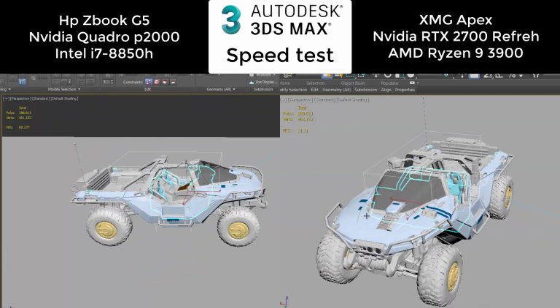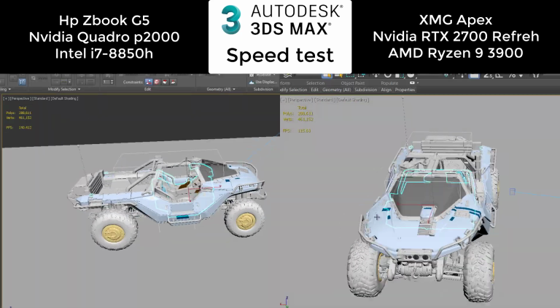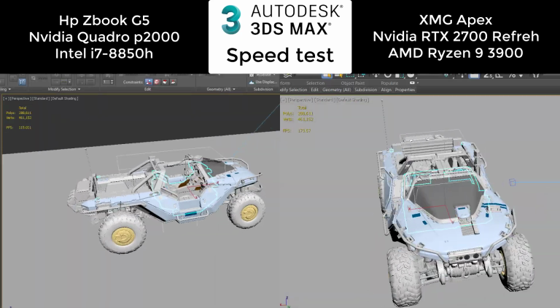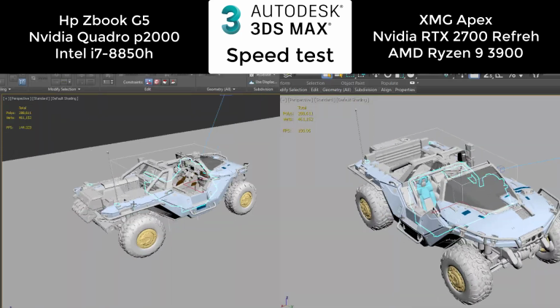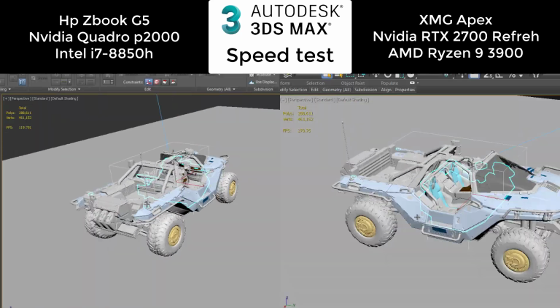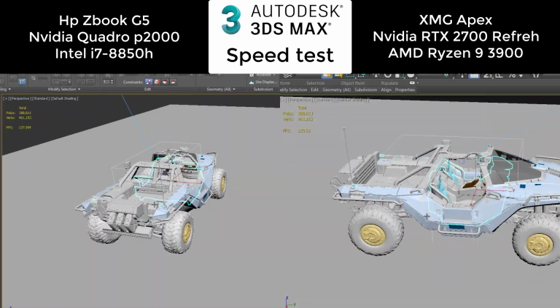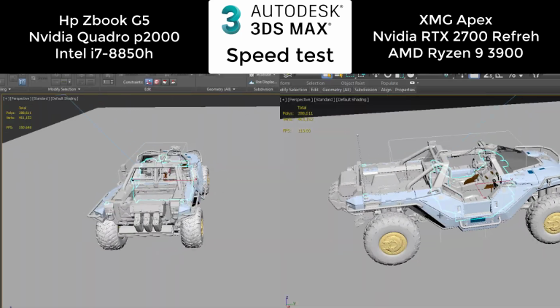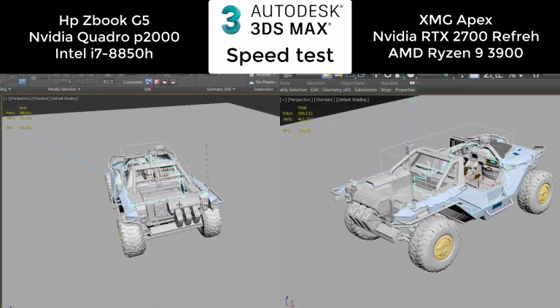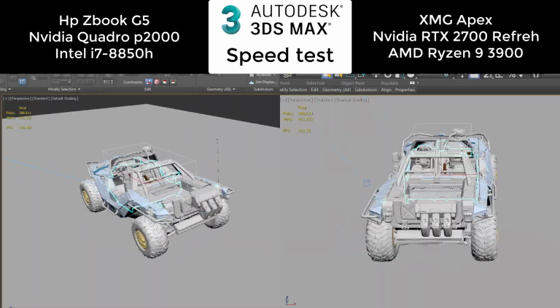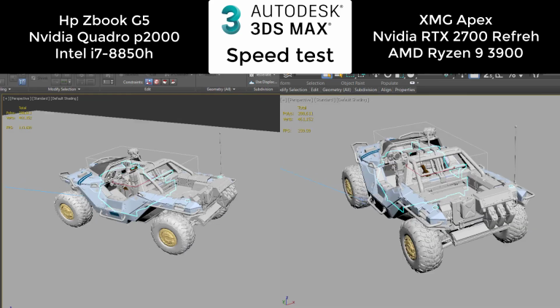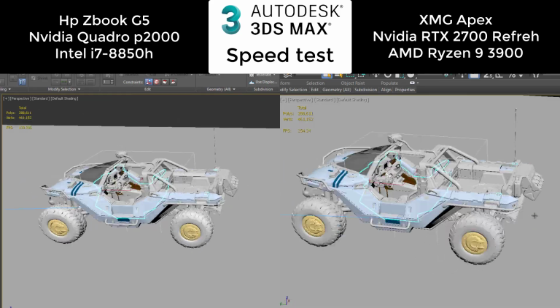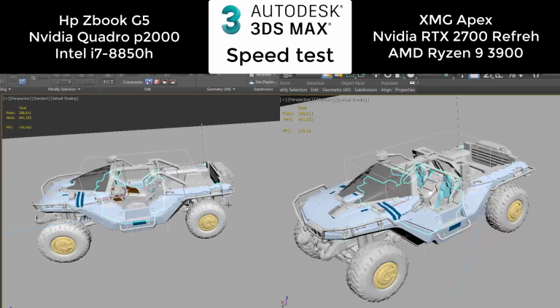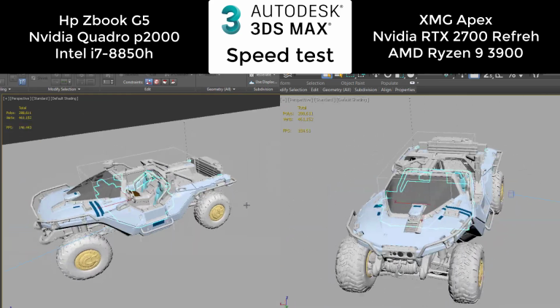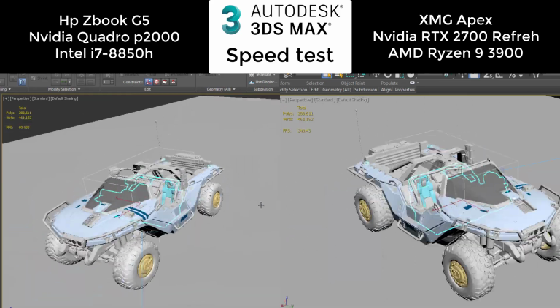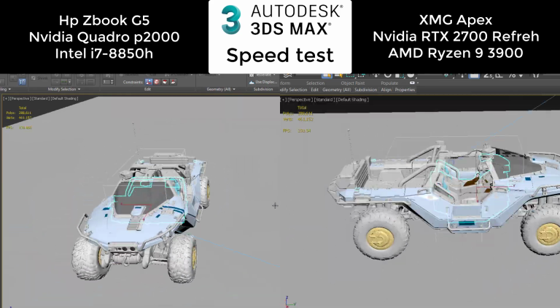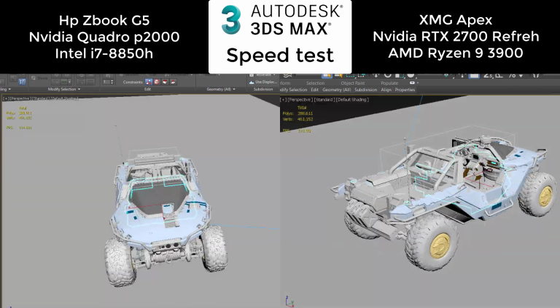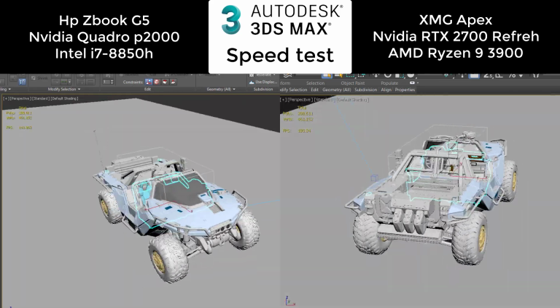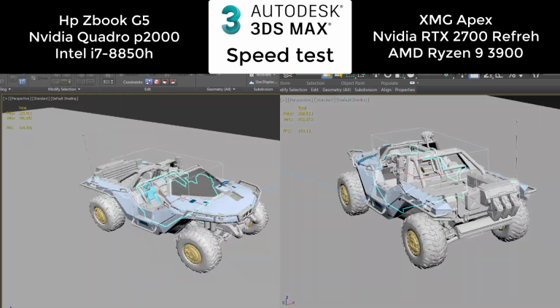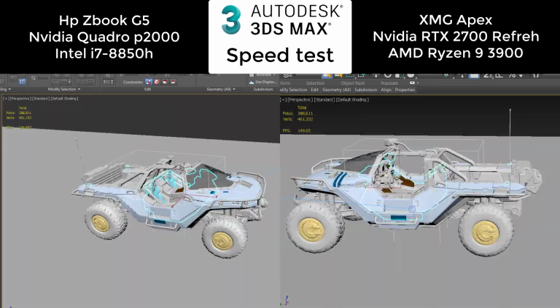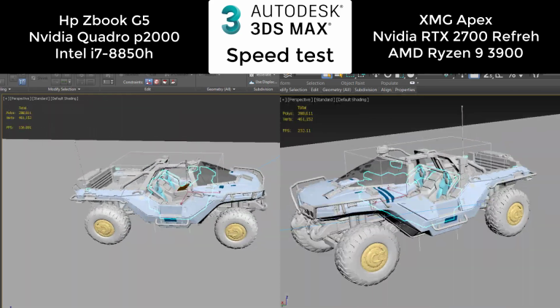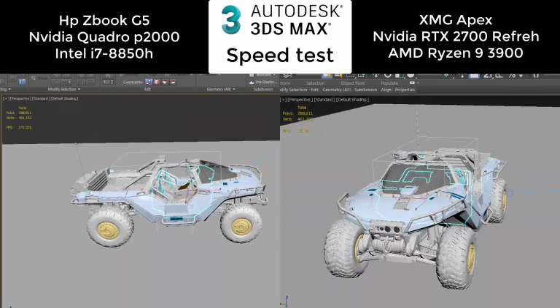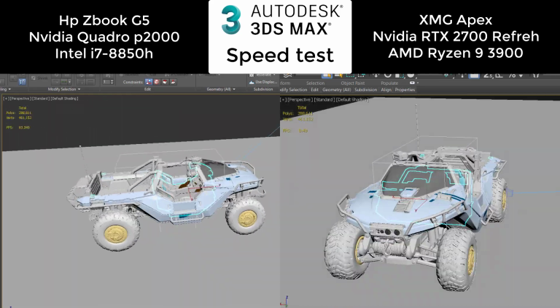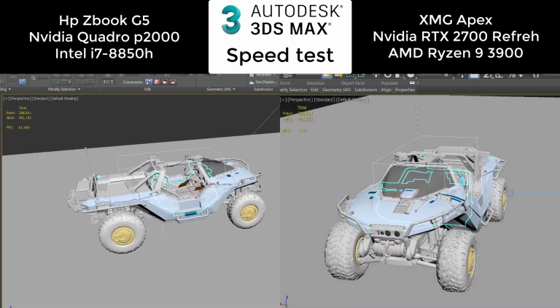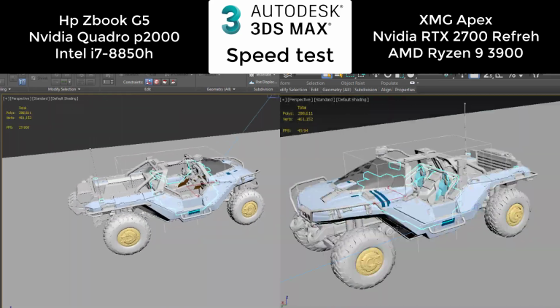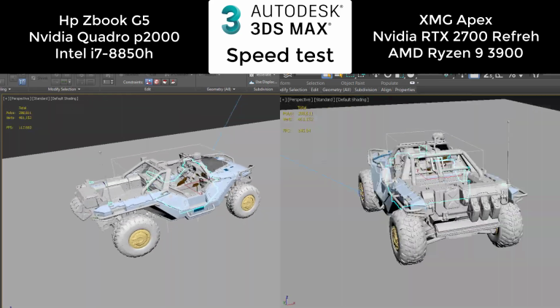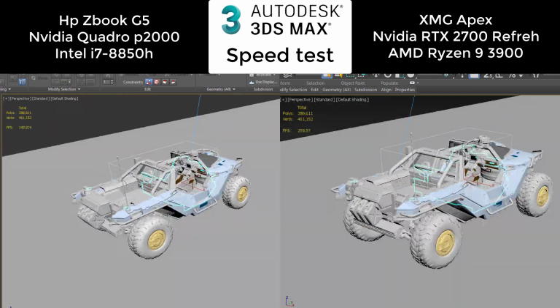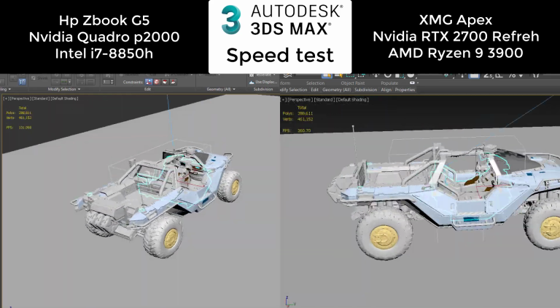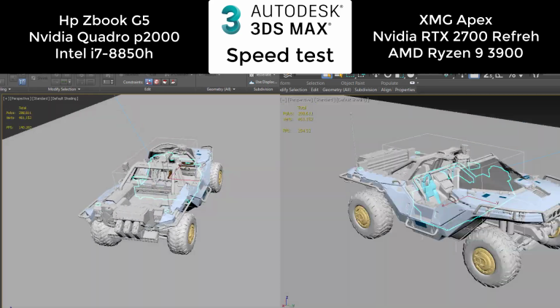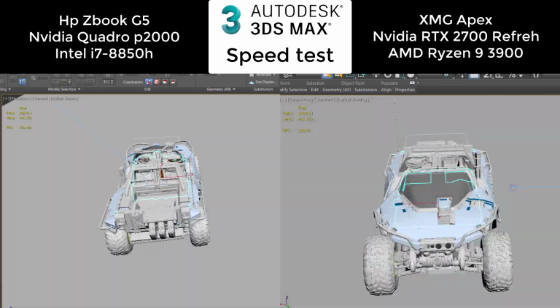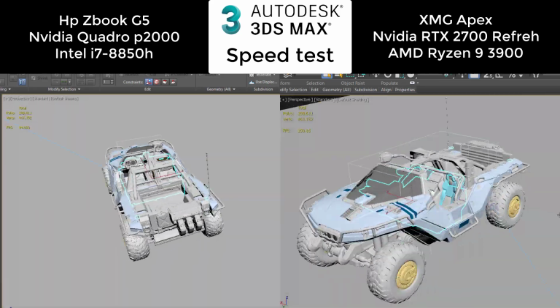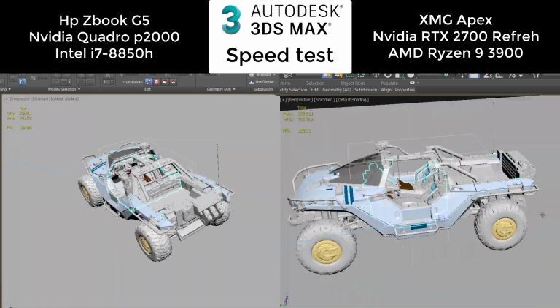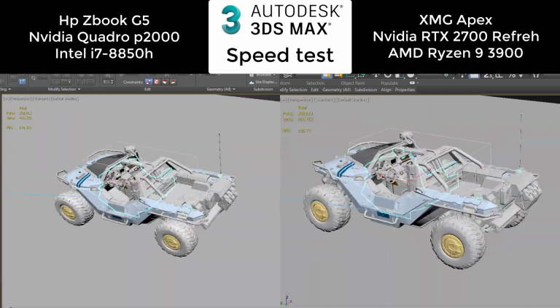Let's see the car. The same situation — it's like 30% more frames with the RTX.